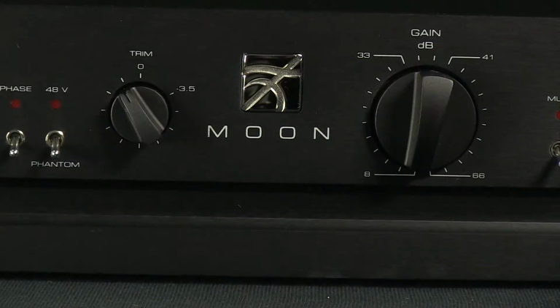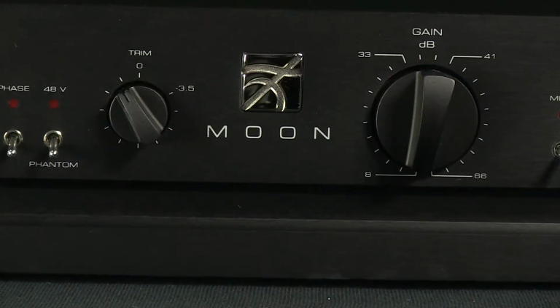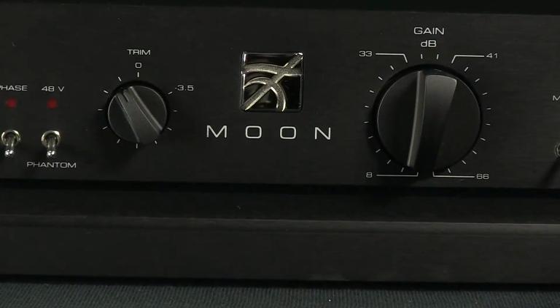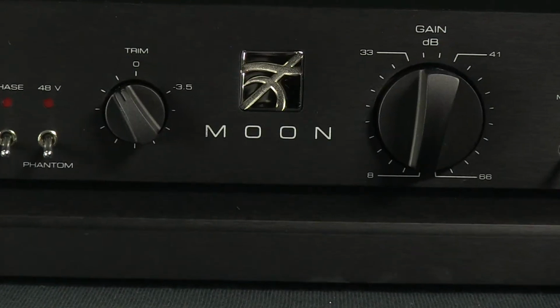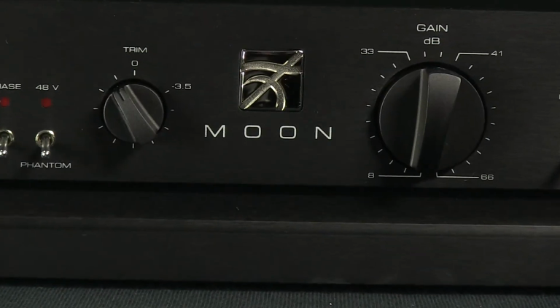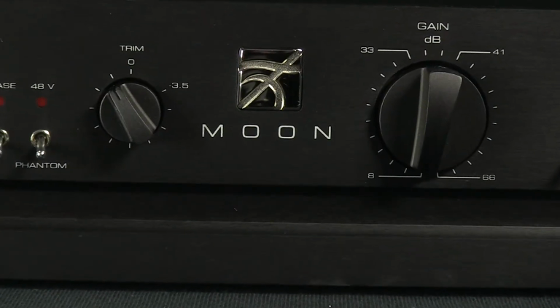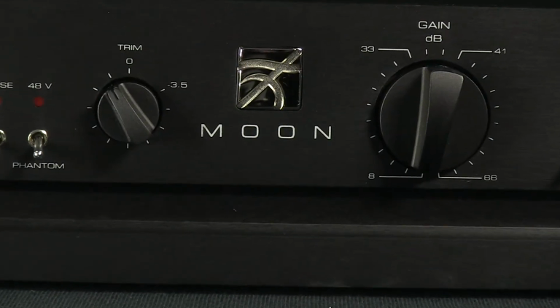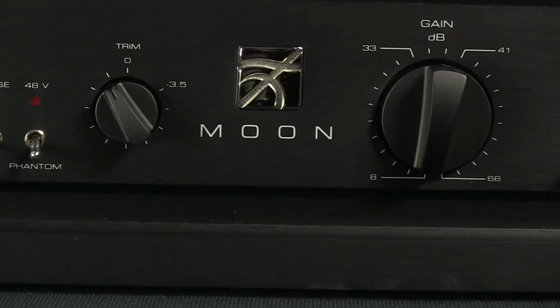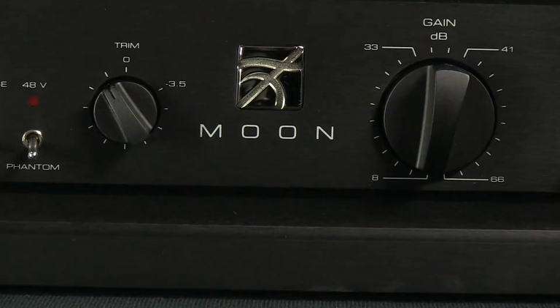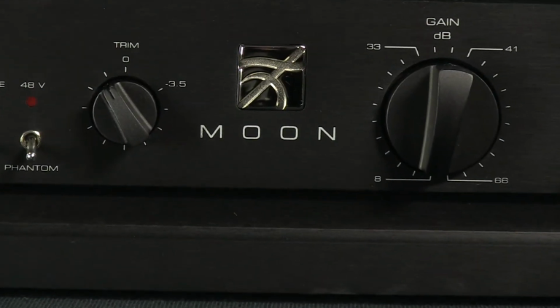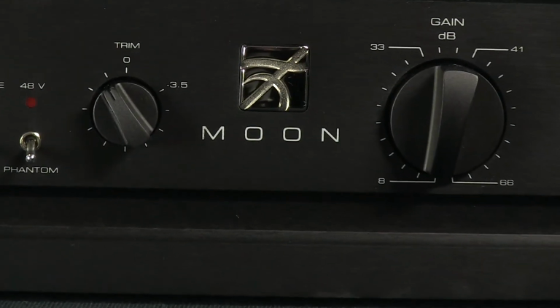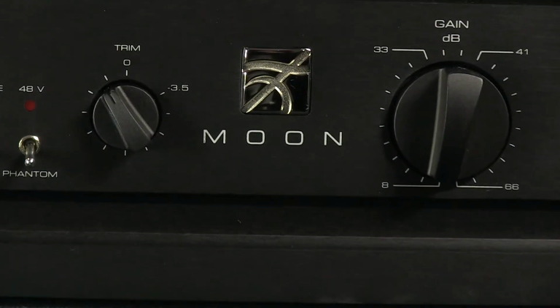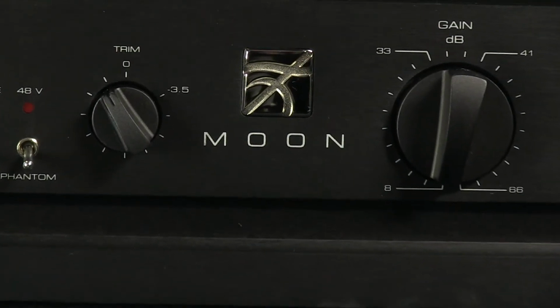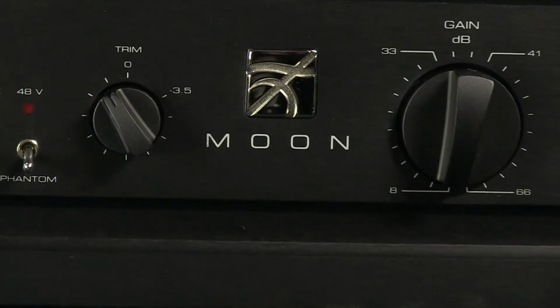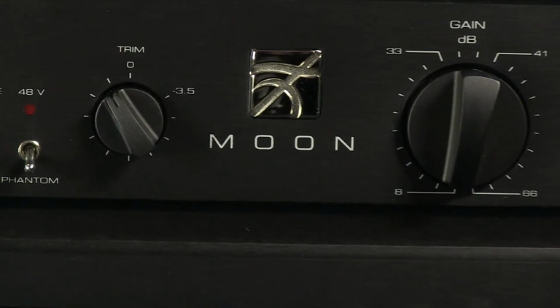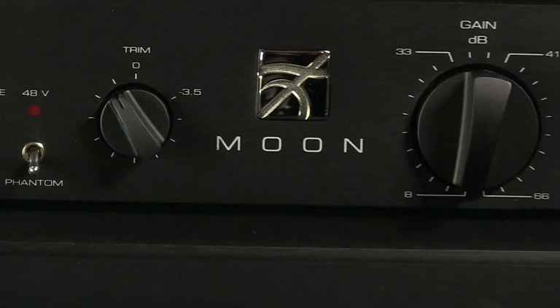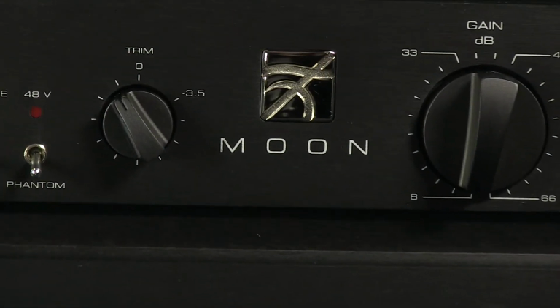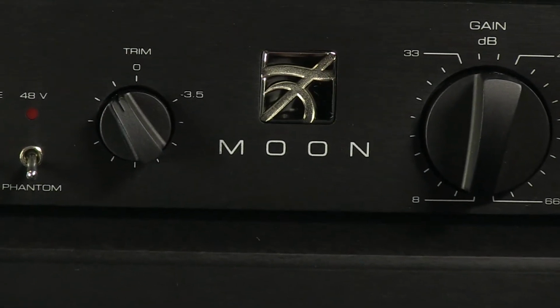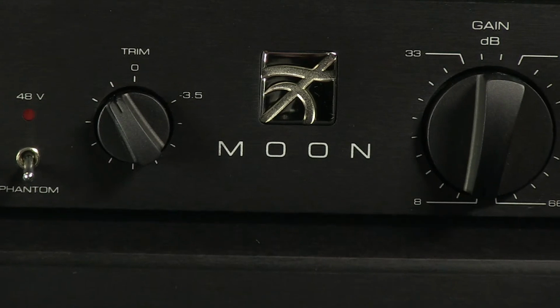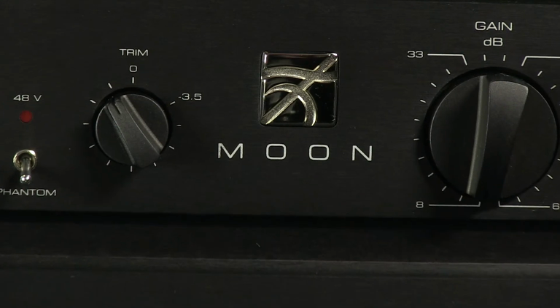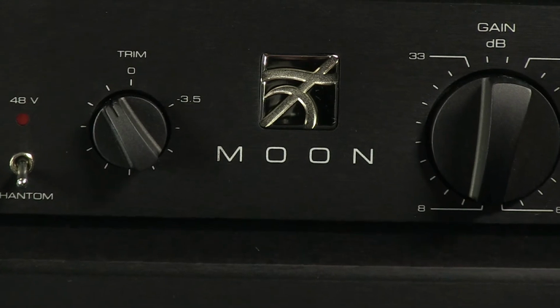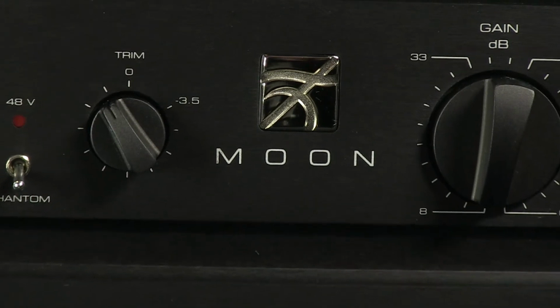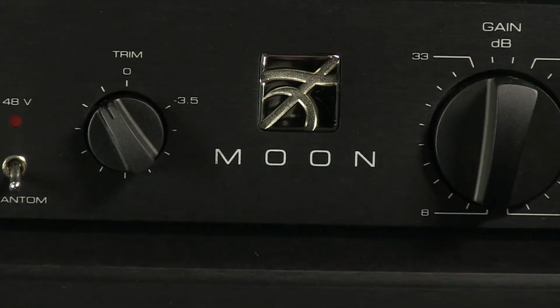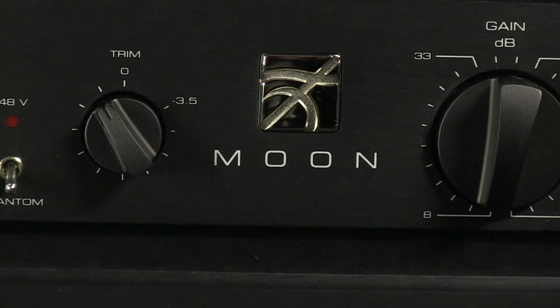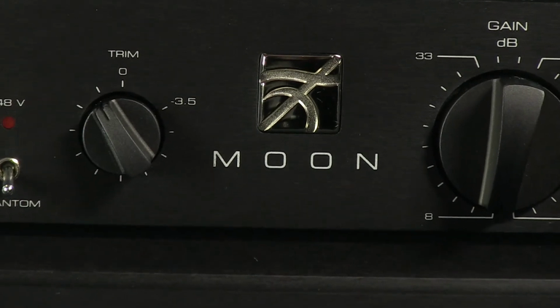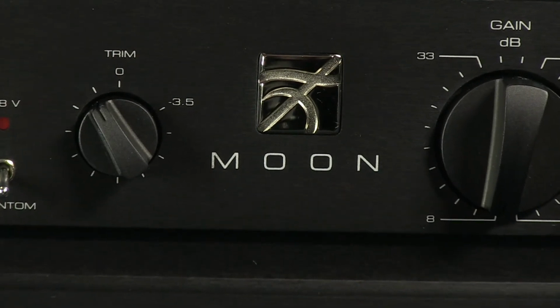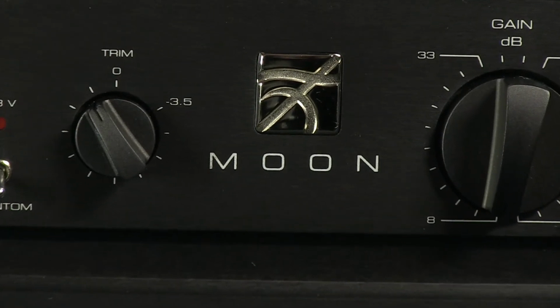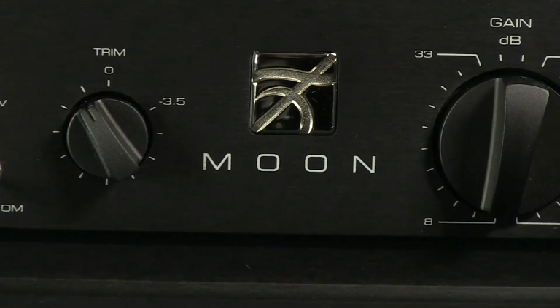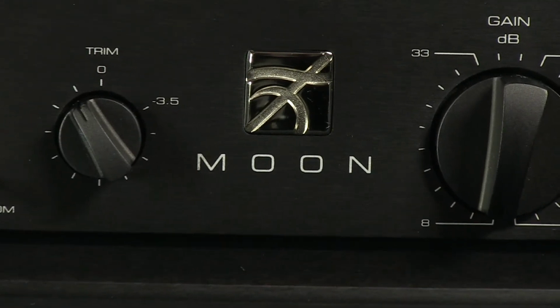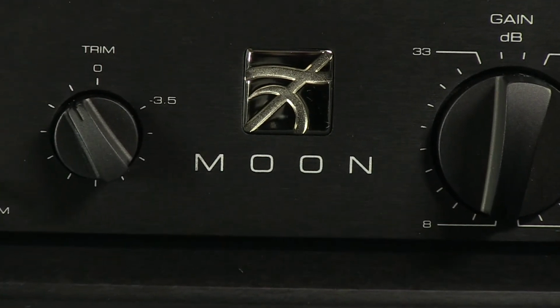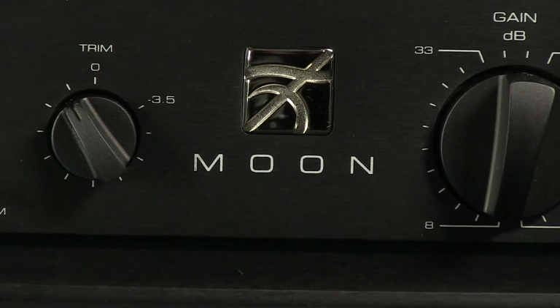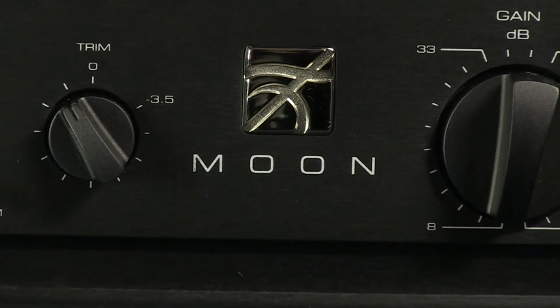The preamp, phantom, and control circuits are all powered by two separate toroidal transformers, reducing resistance.